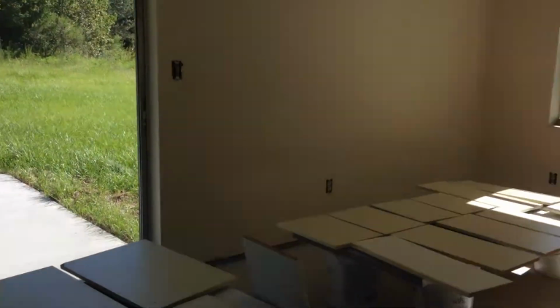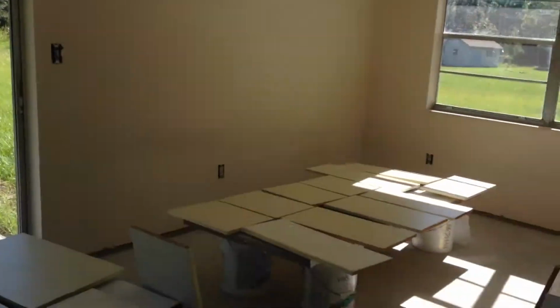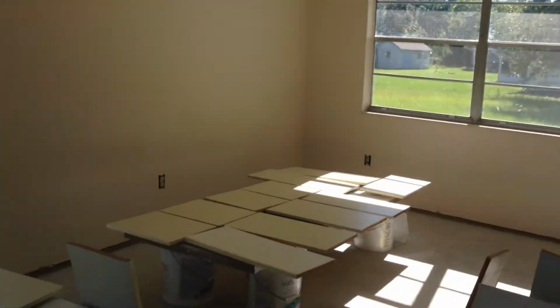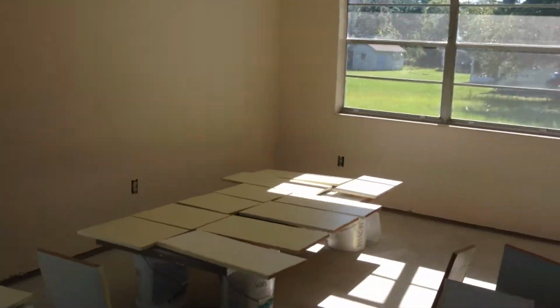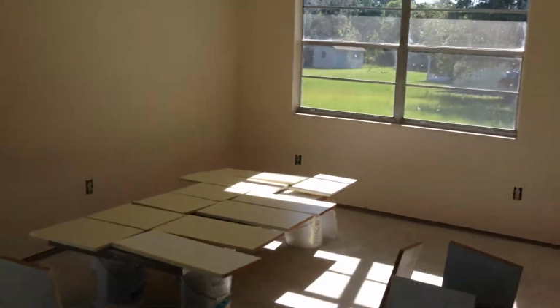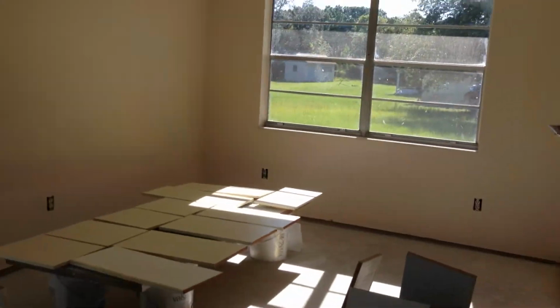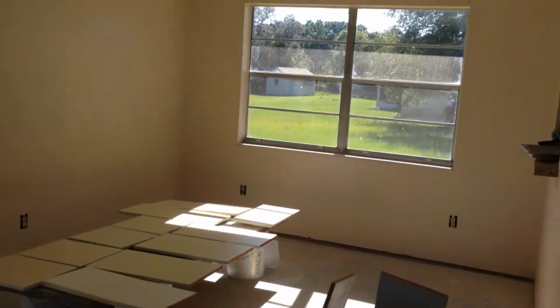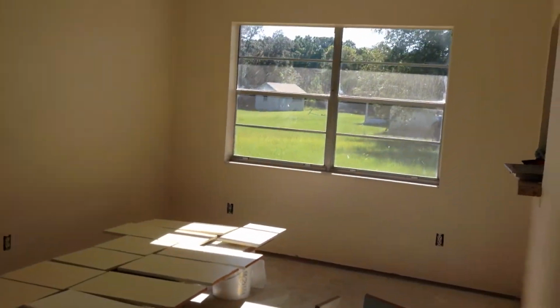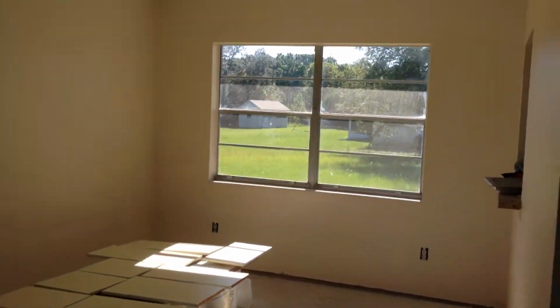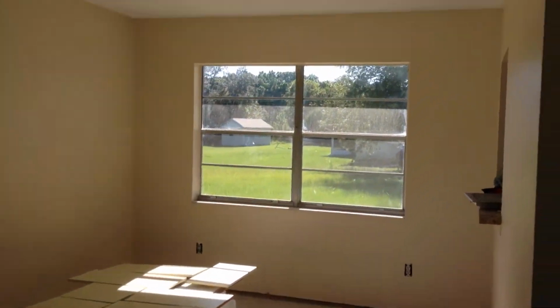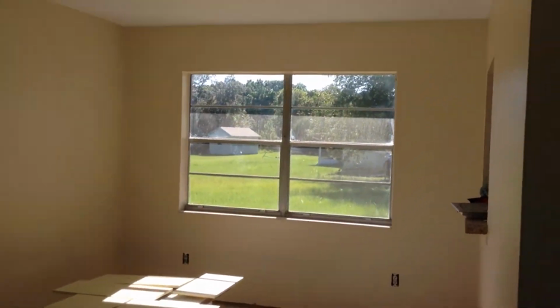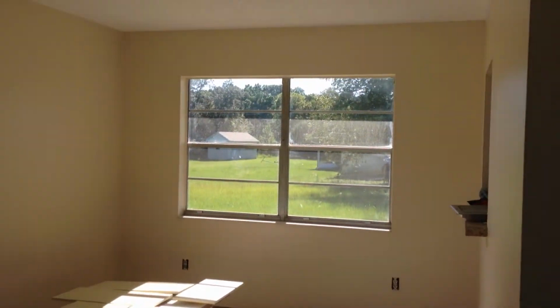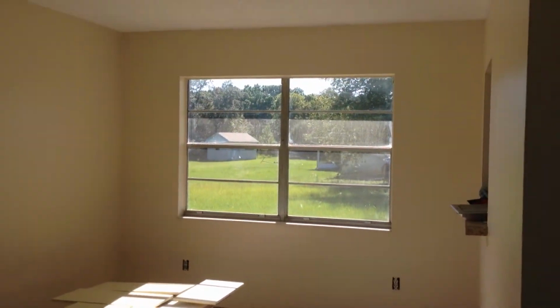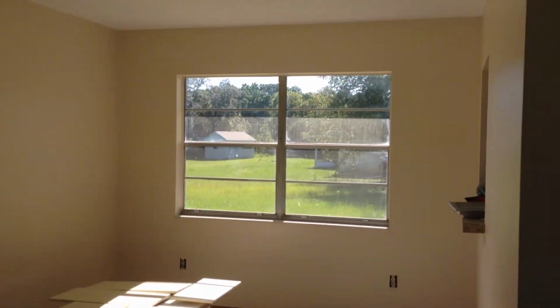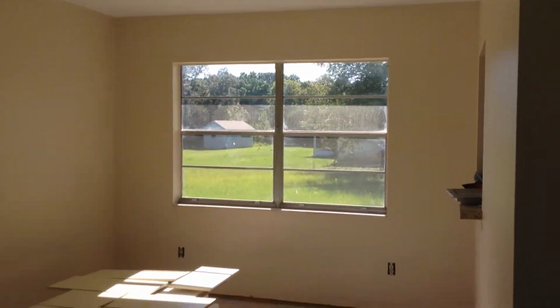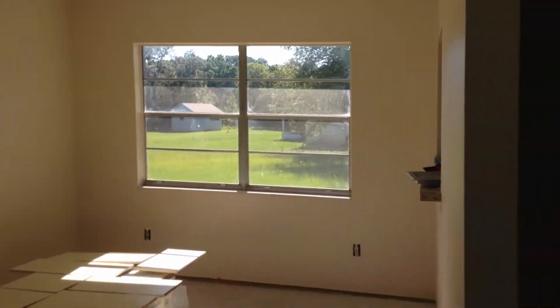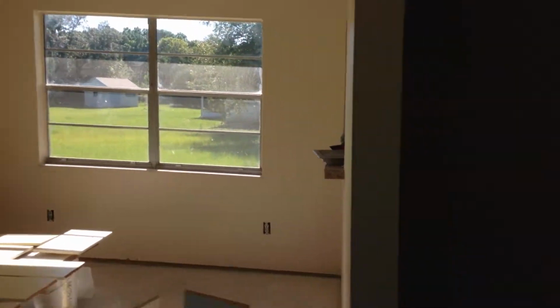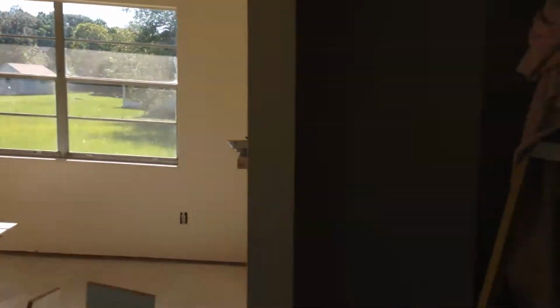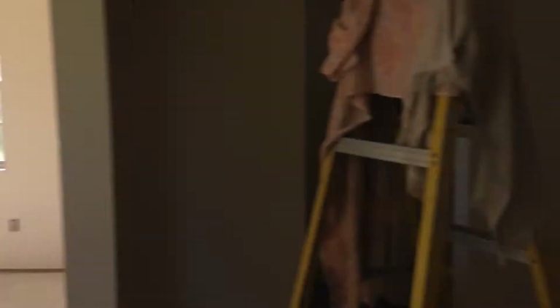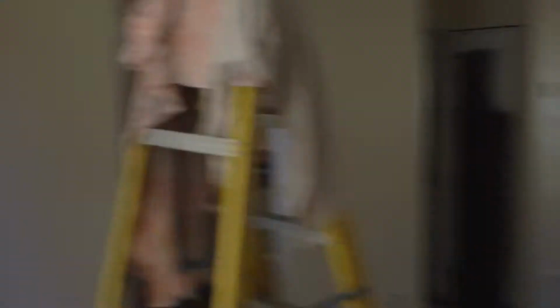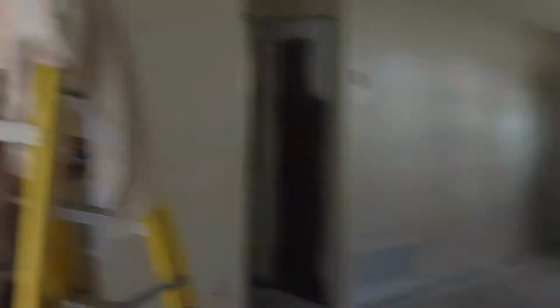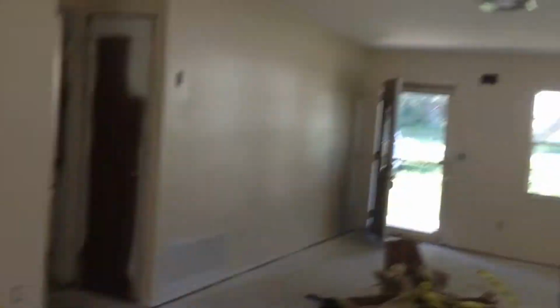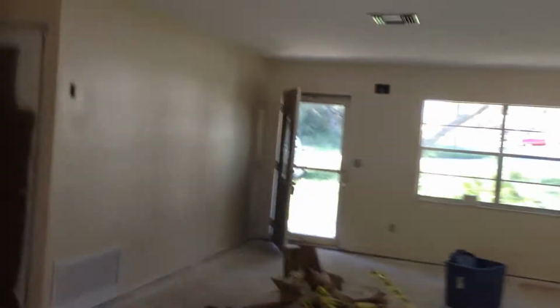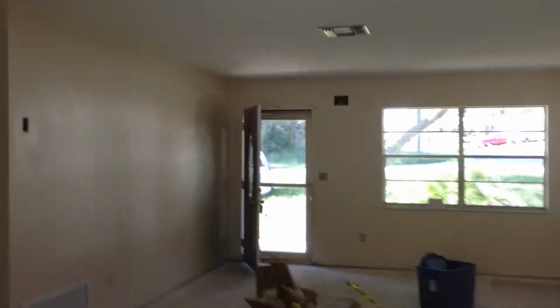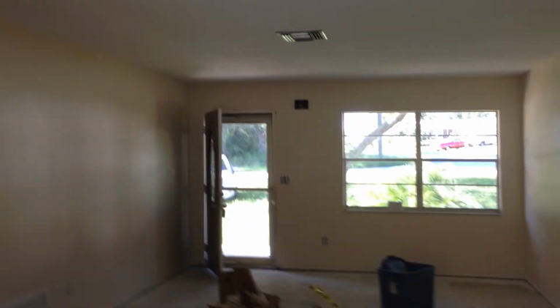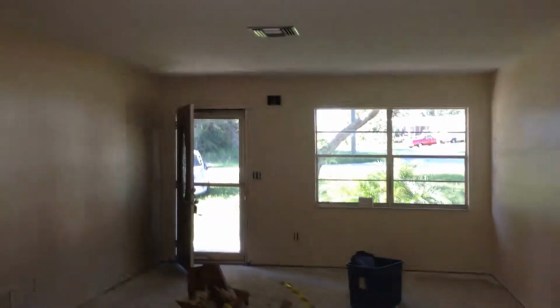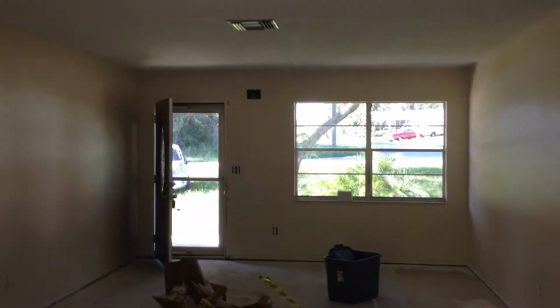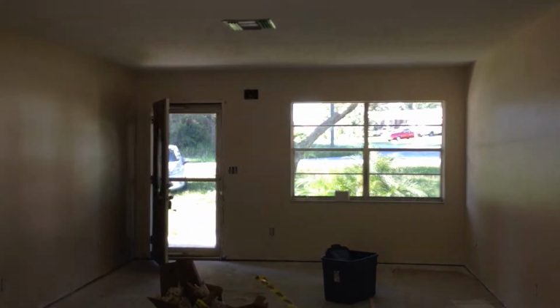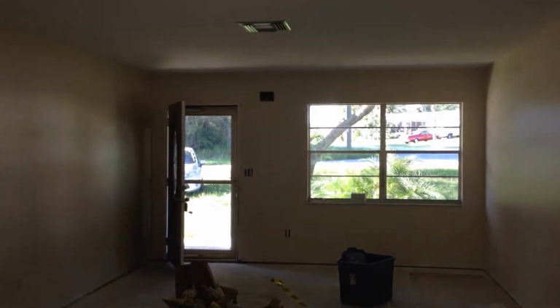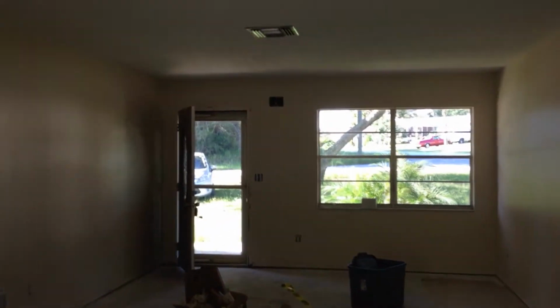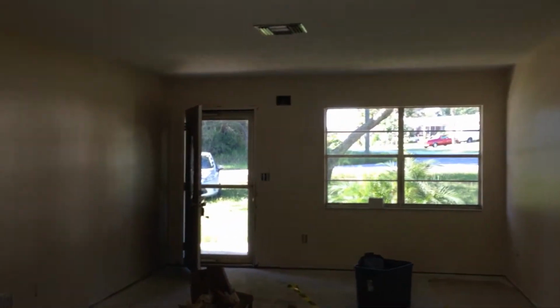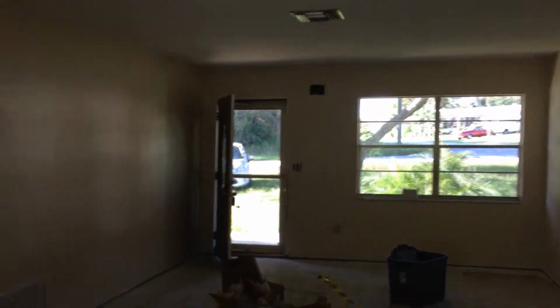These are all the kitchen cabinets. Getting ready to repaint them. Looking back towards the front door.